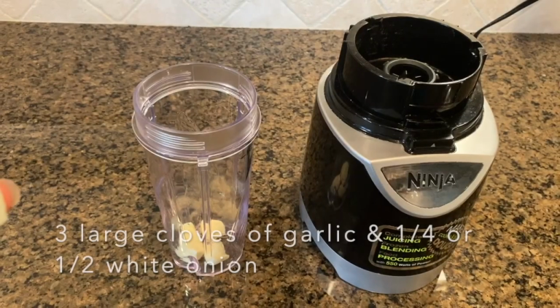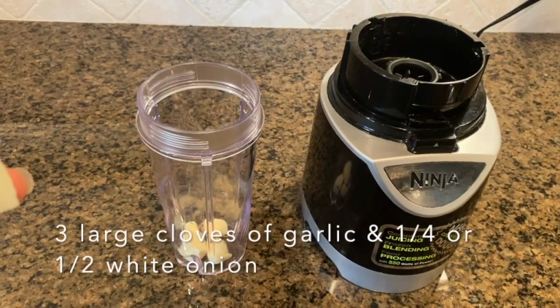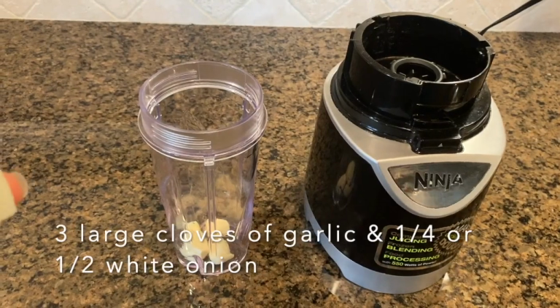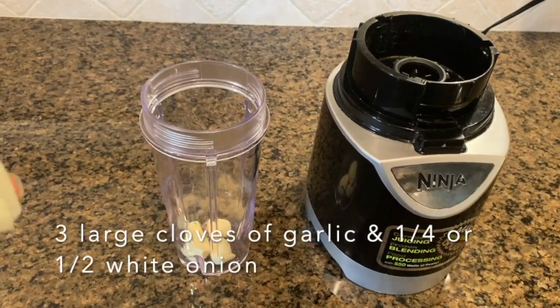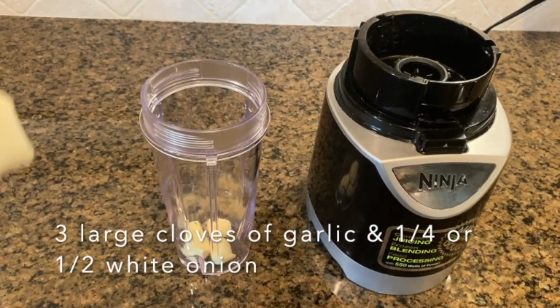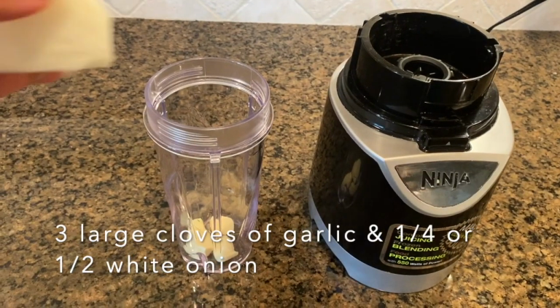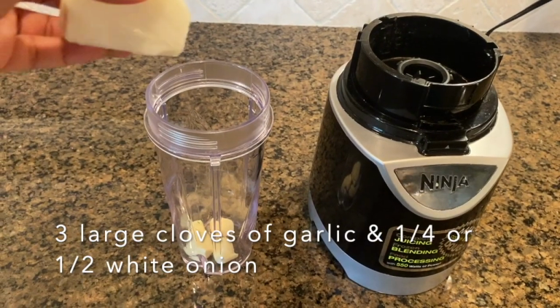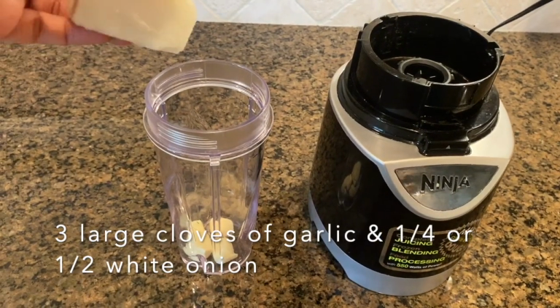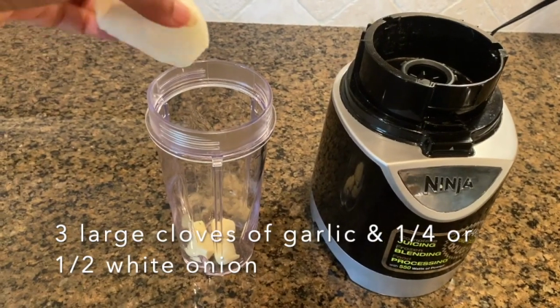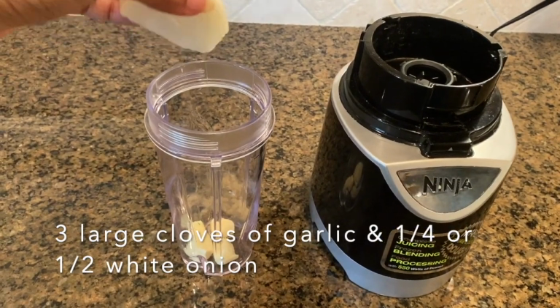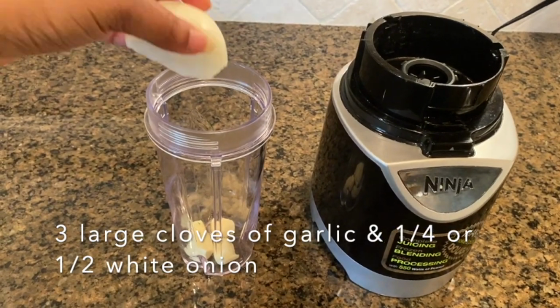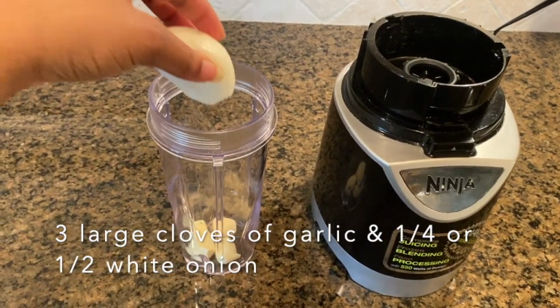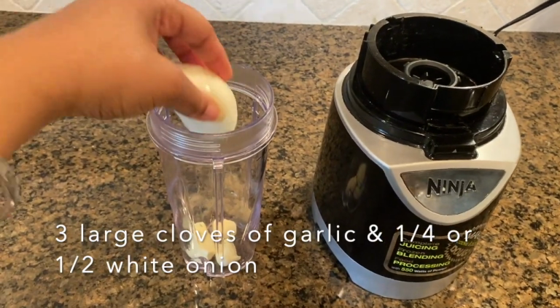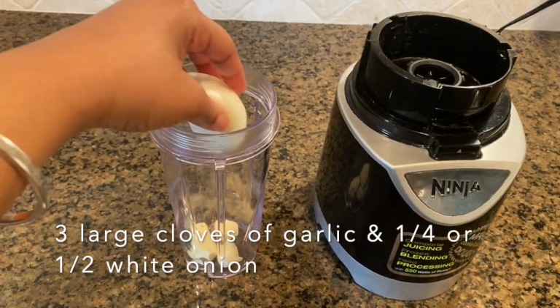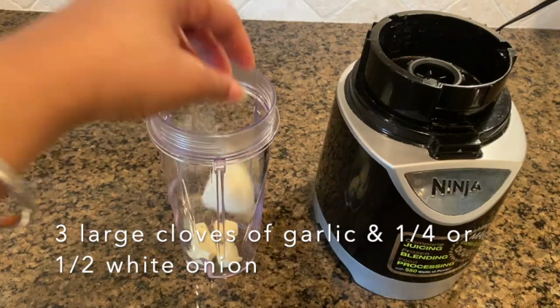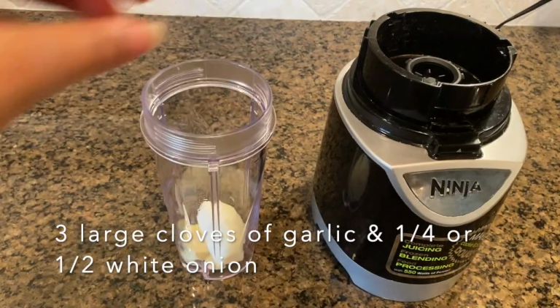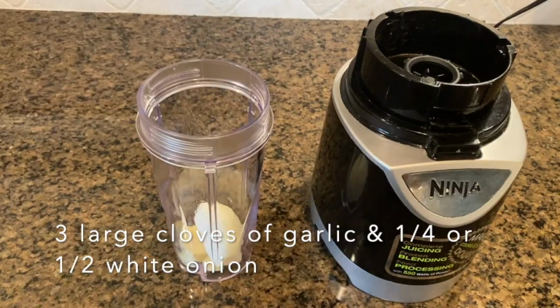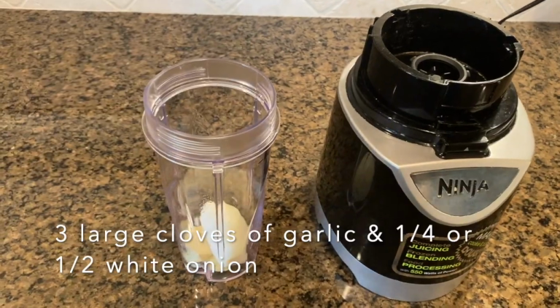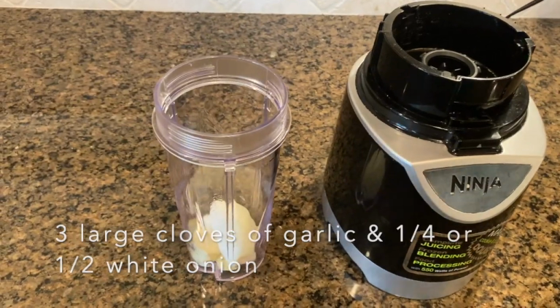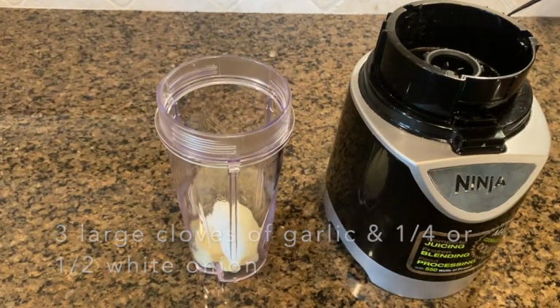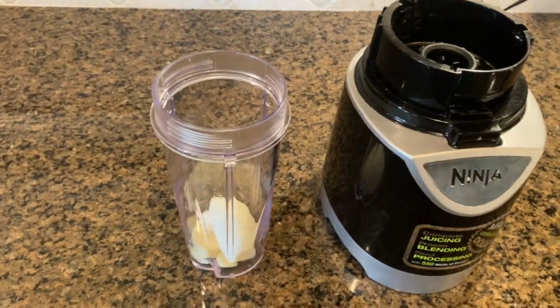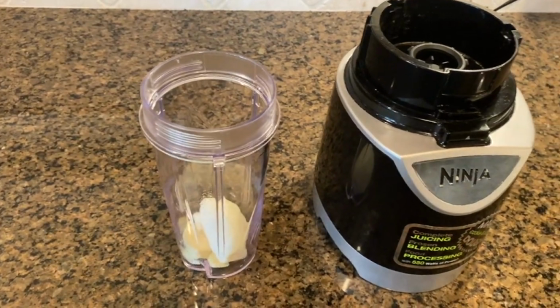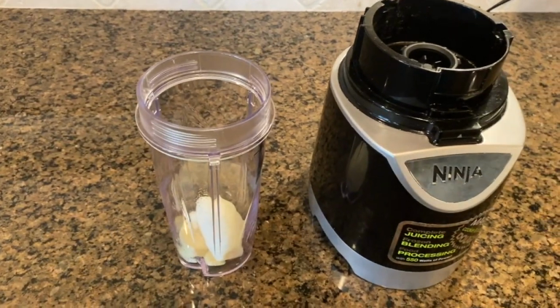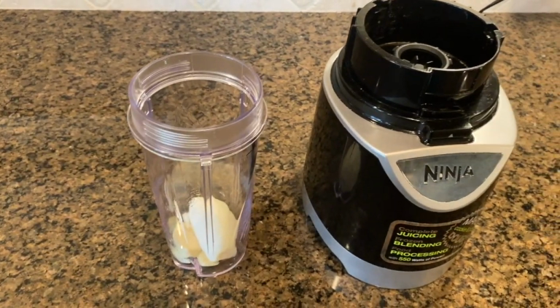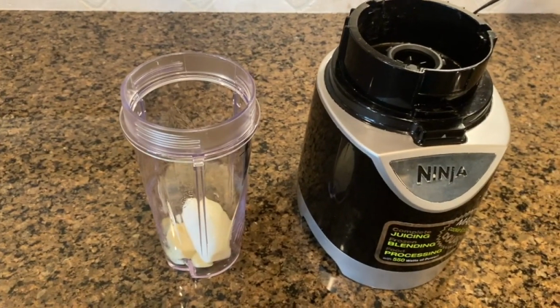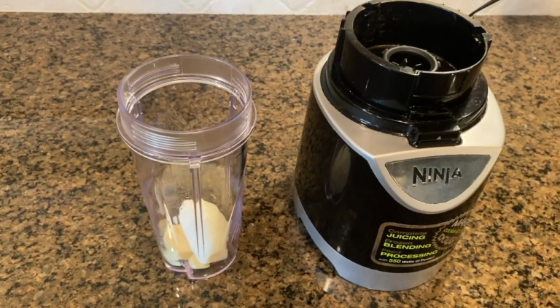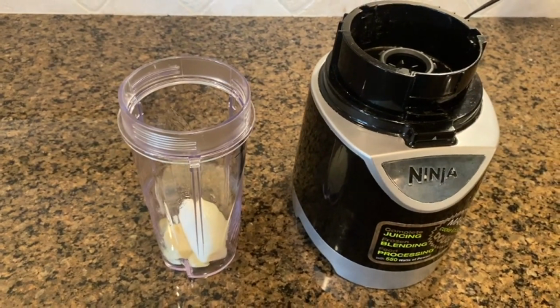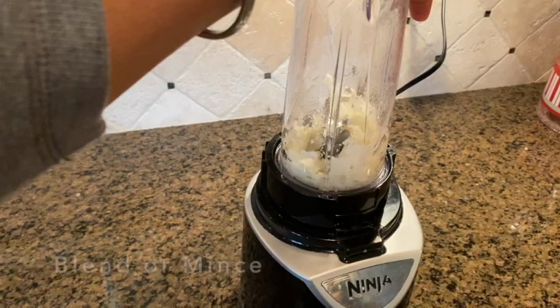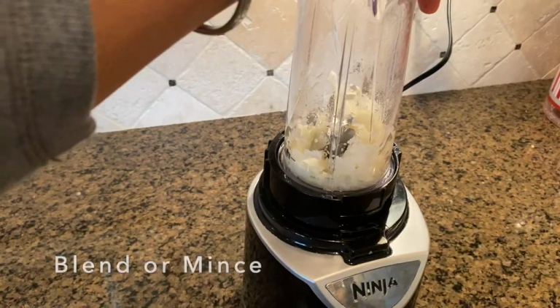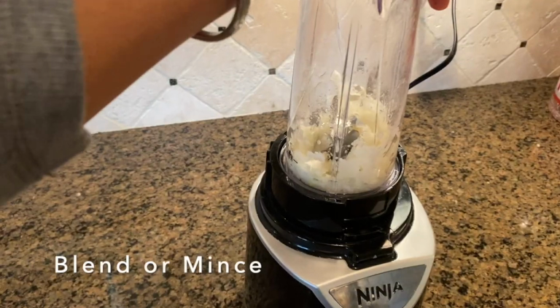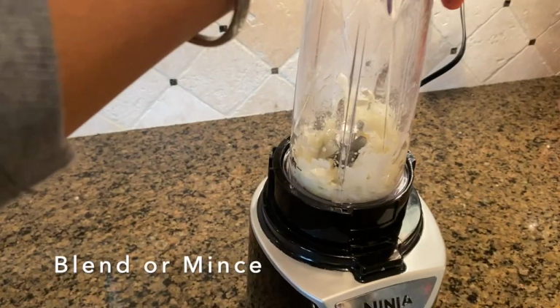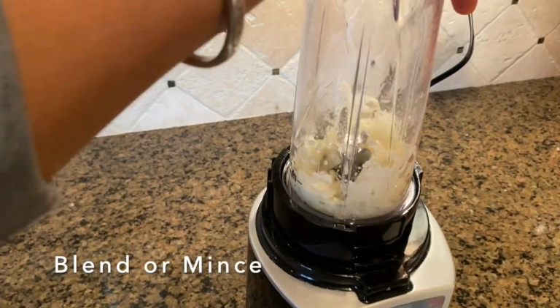Hey guys, welcome back to my channel. Today we are doing the highly requested crab butter sauce.